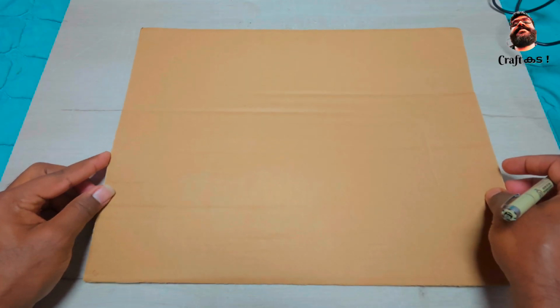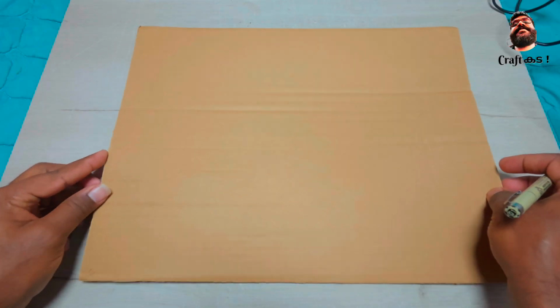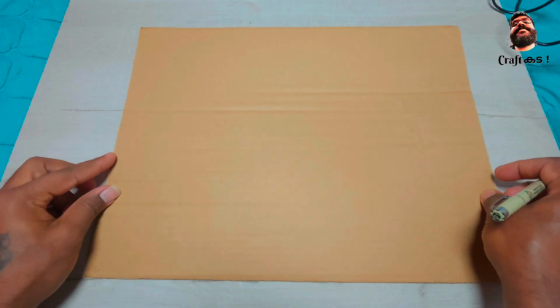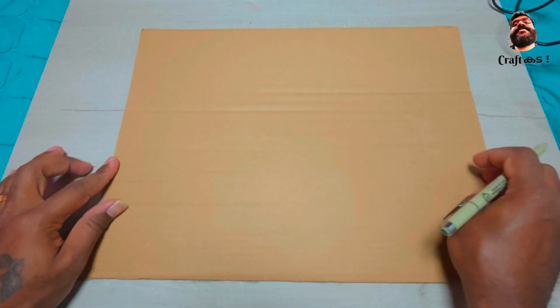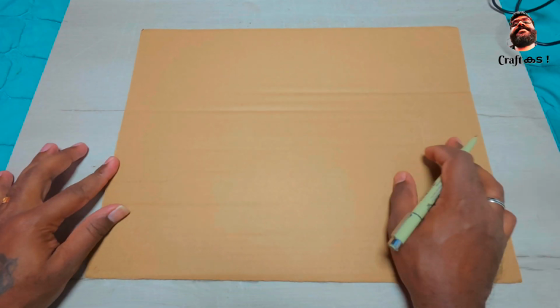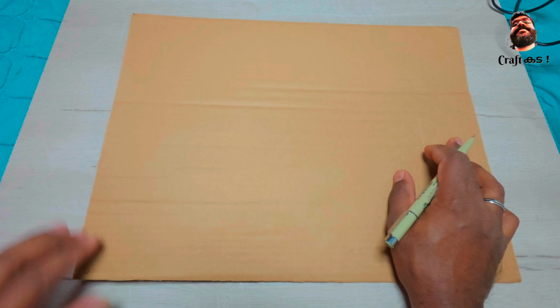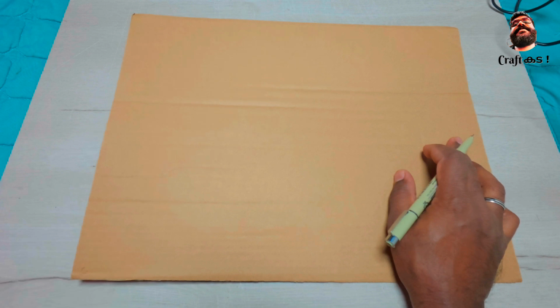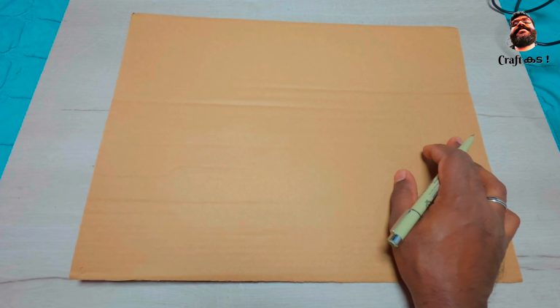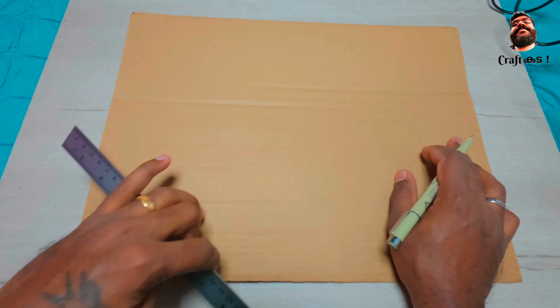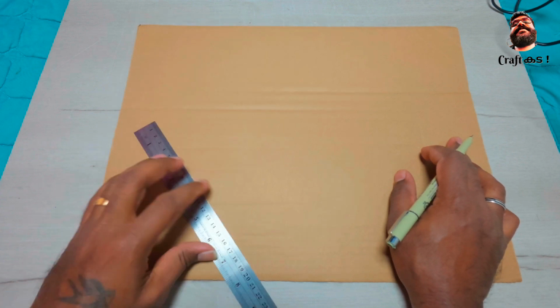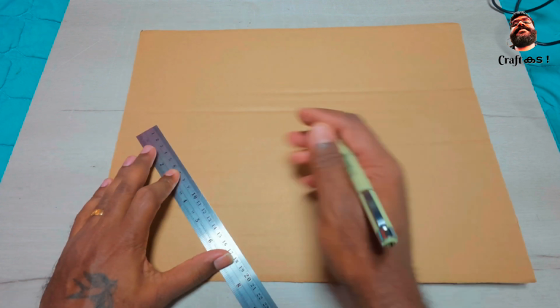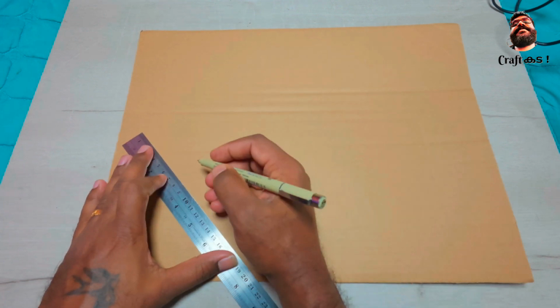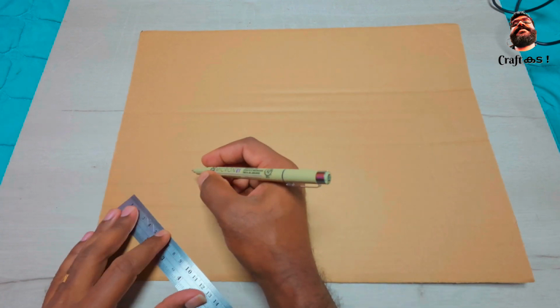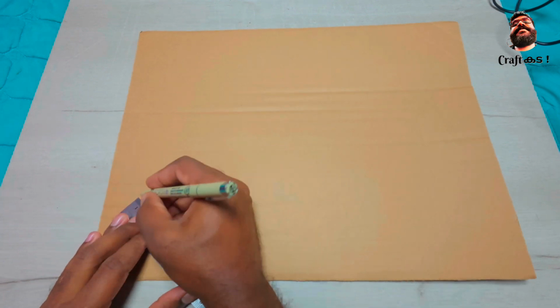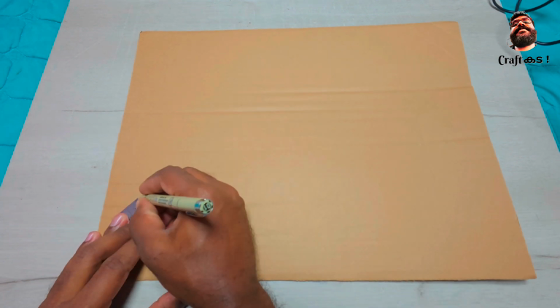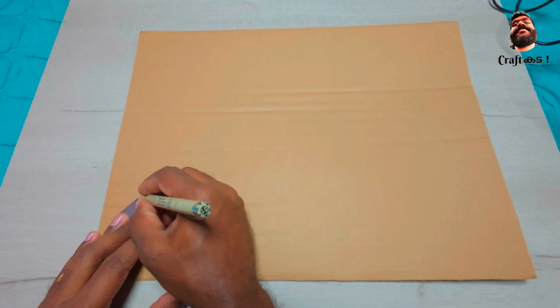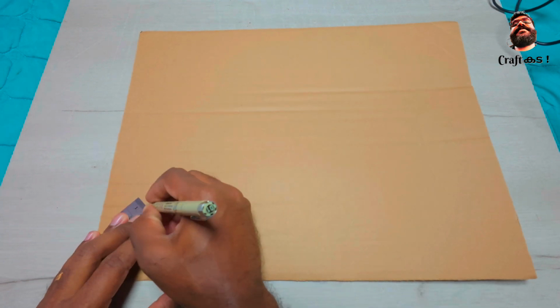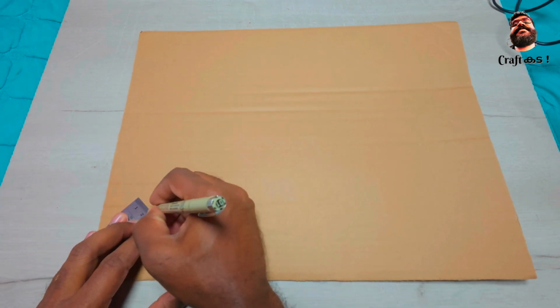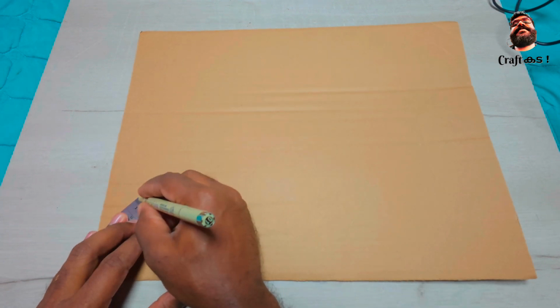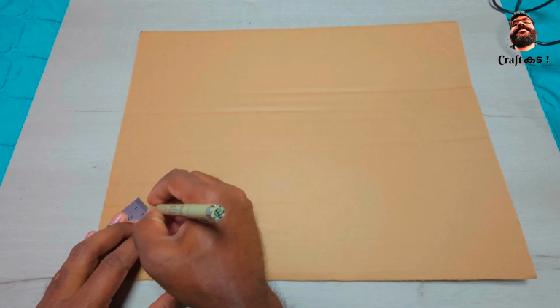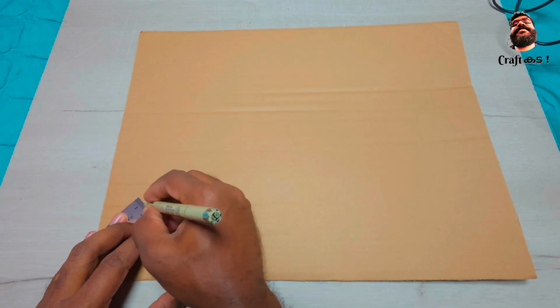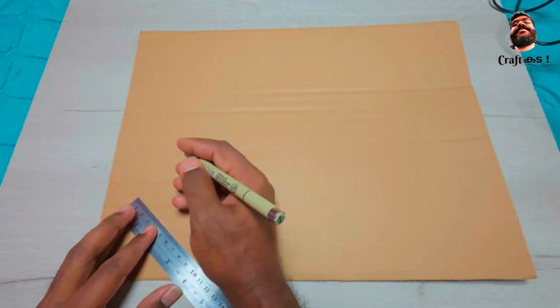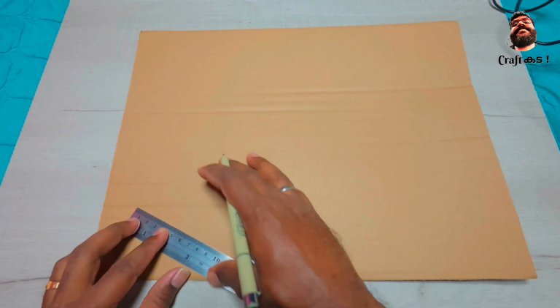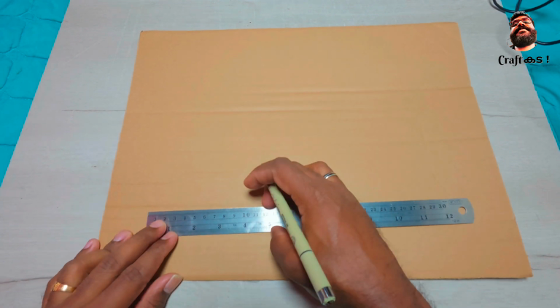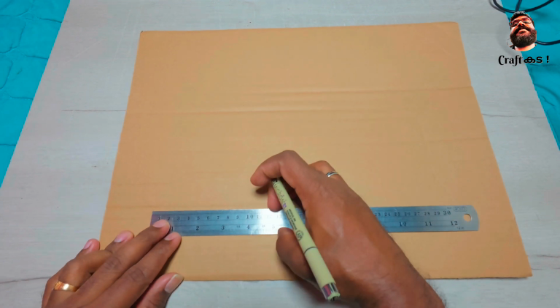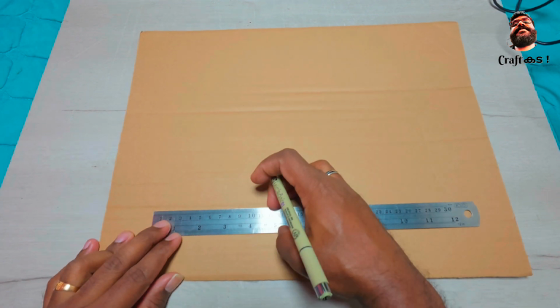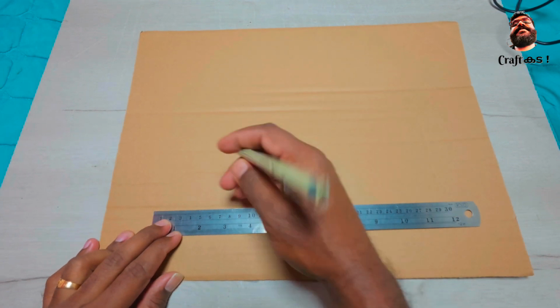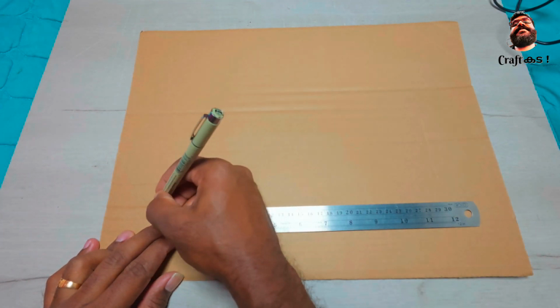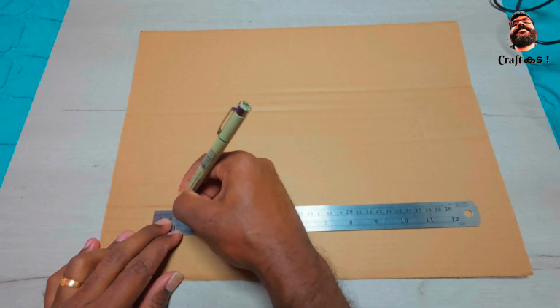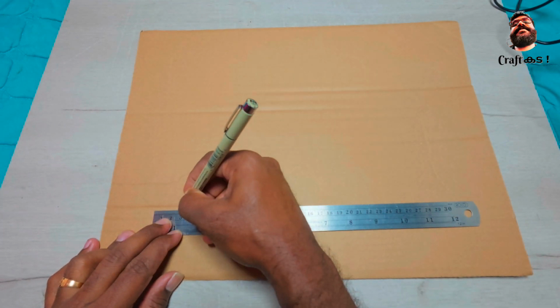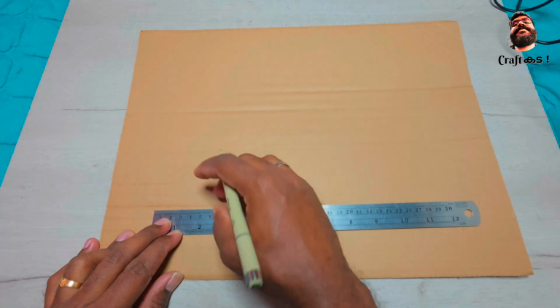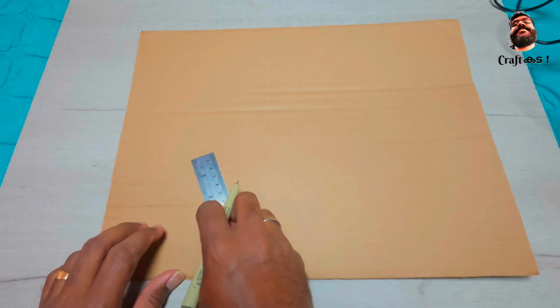First, you have to choose a good quality thin hard cardboard for making this craft.